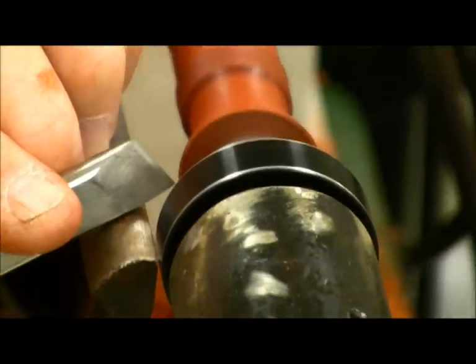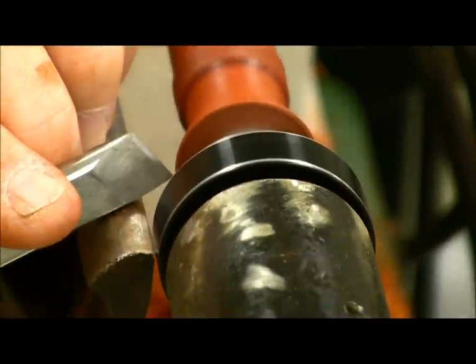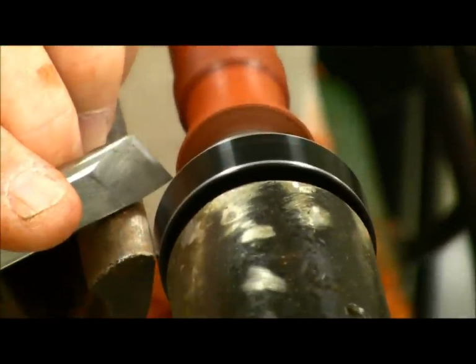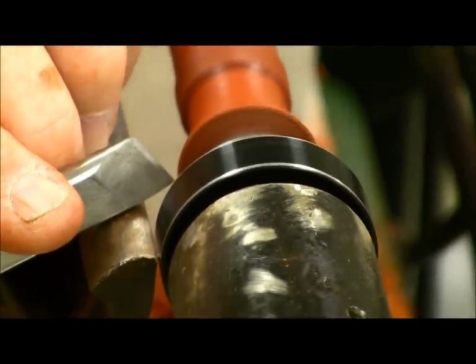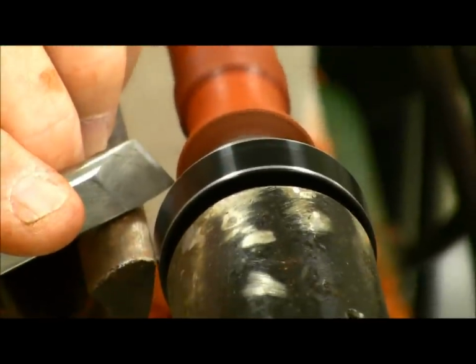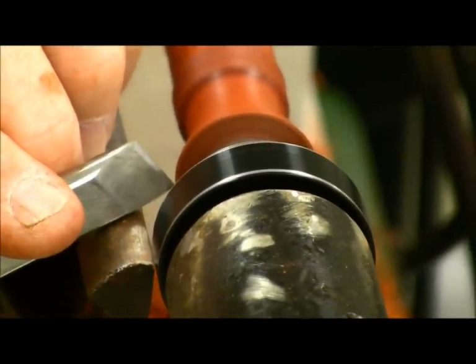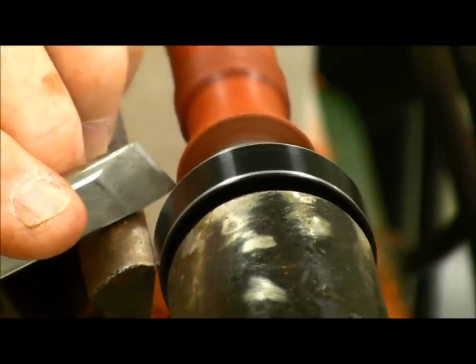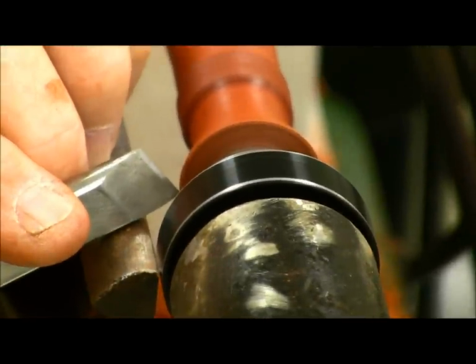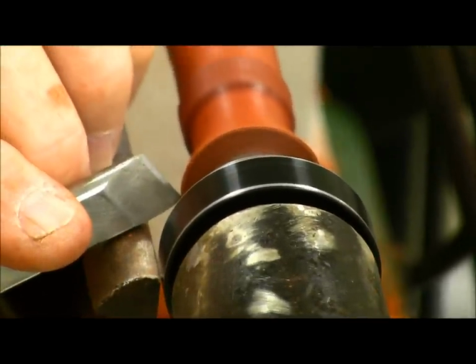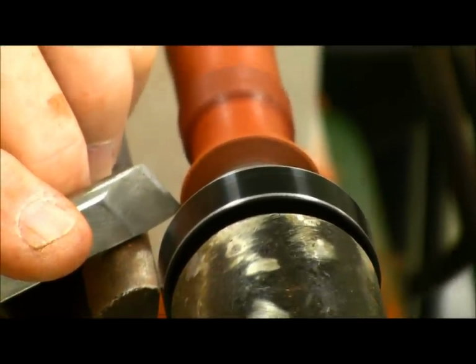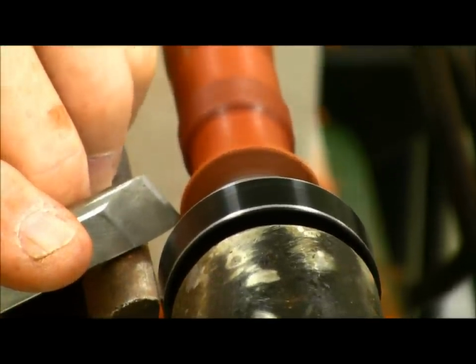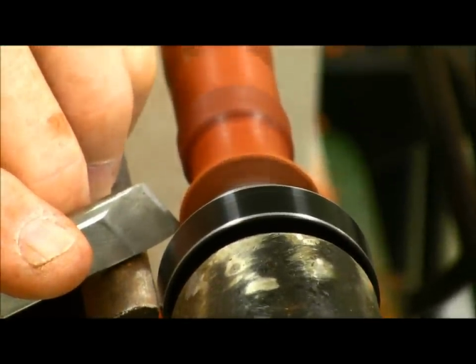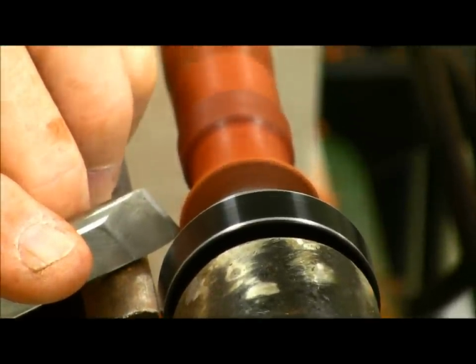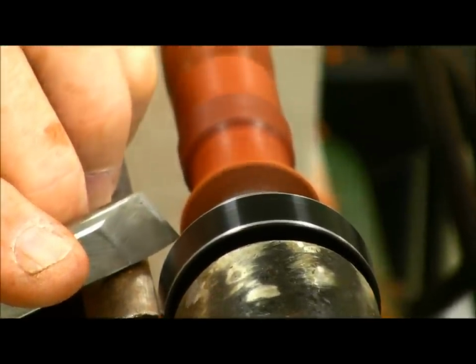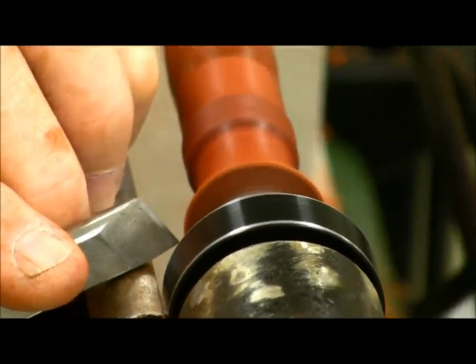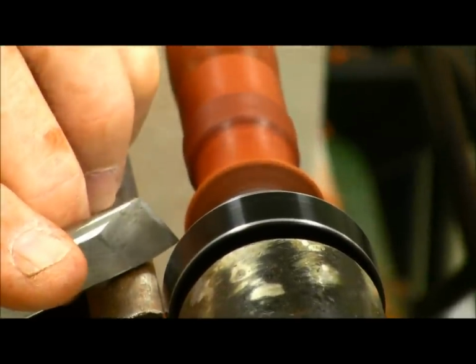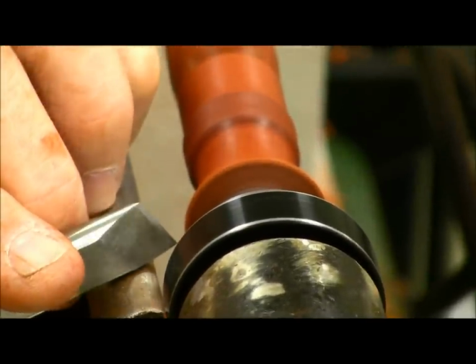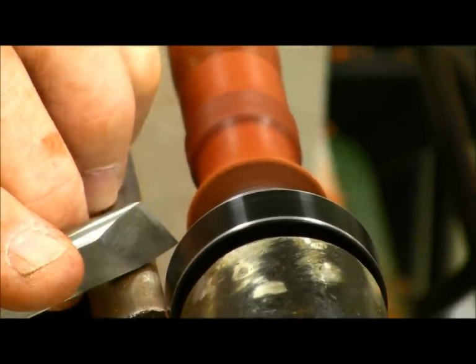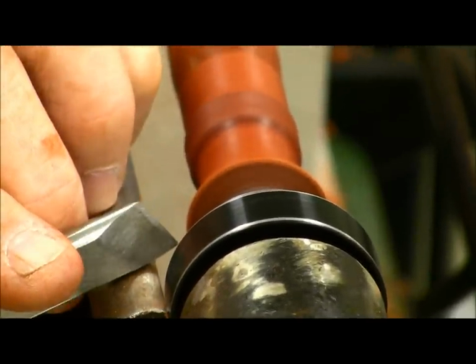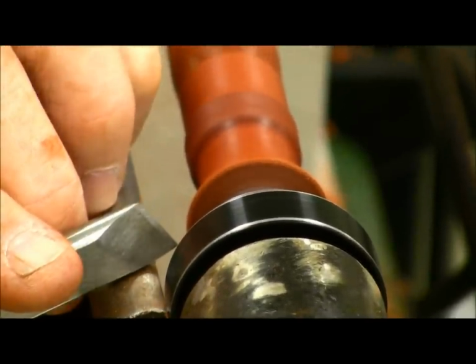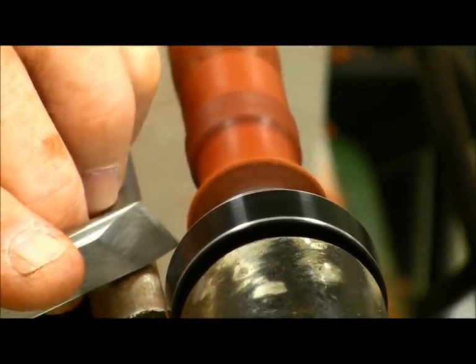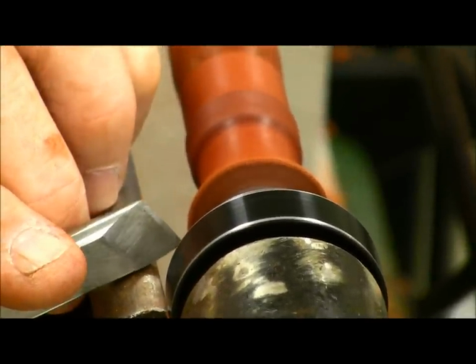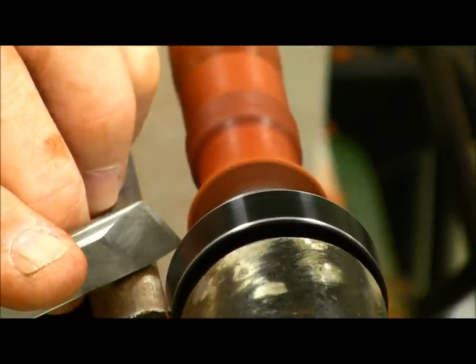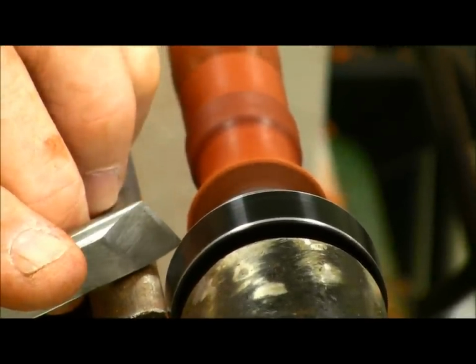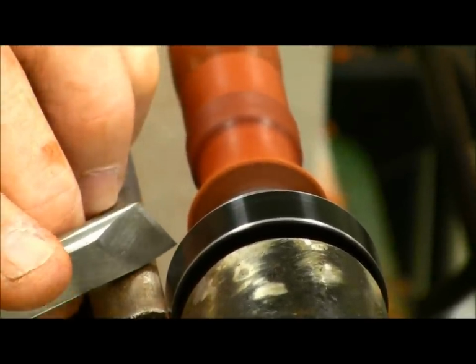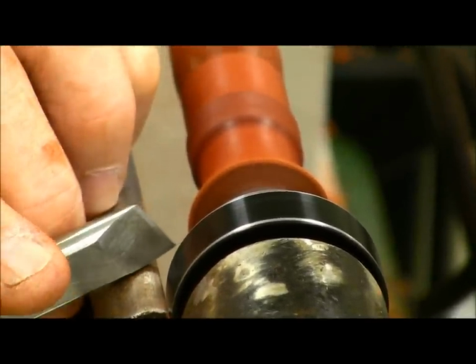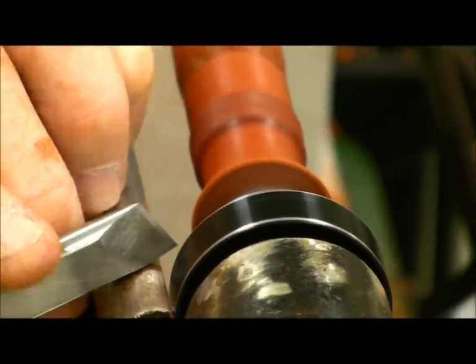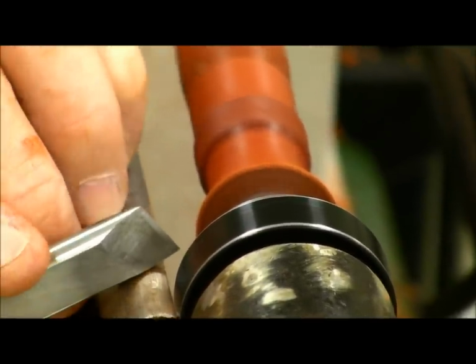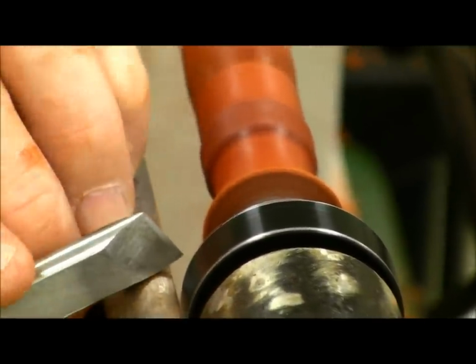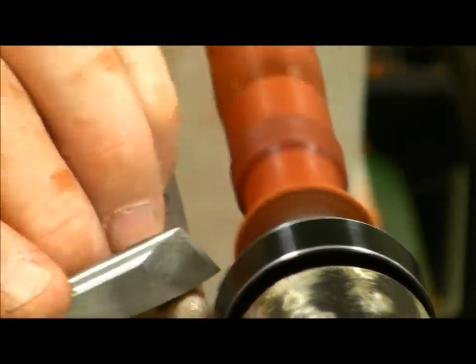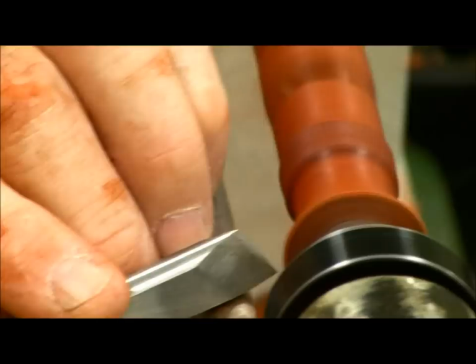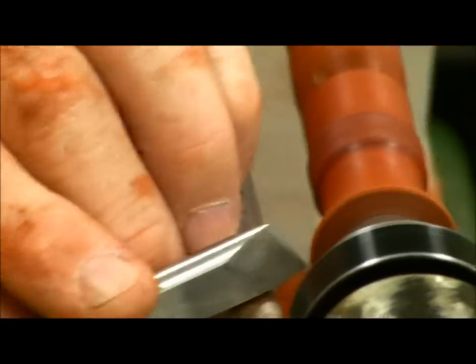You can use other sanding sealer that's not lacquer, but you're going to pay for it in time — you've got to put it on there and let it set much longer.